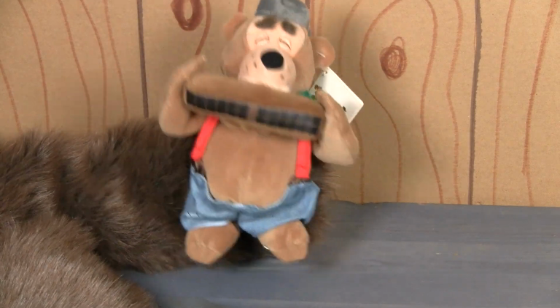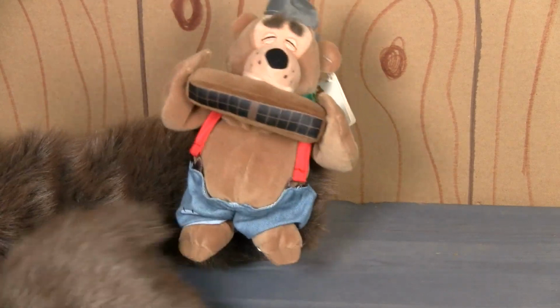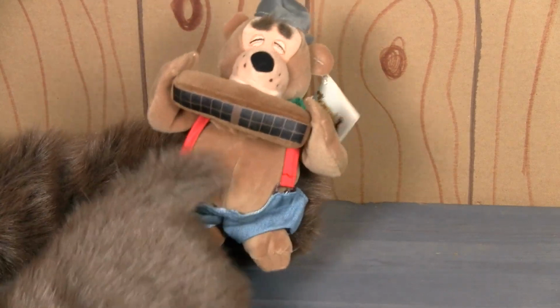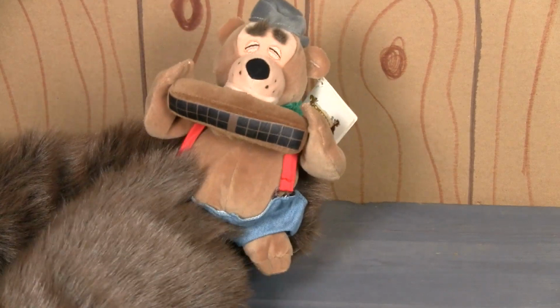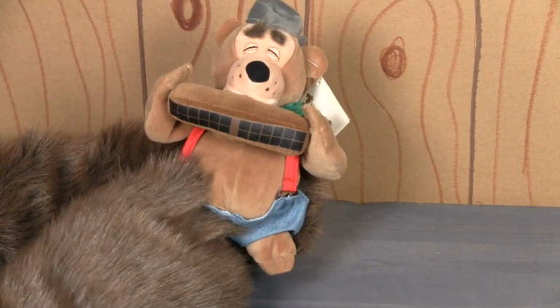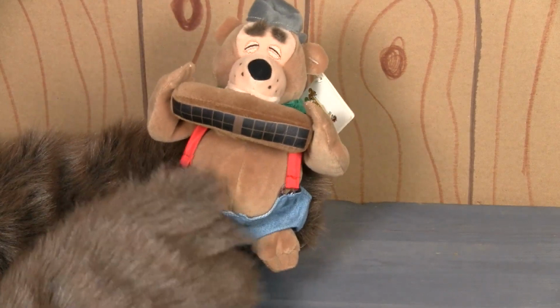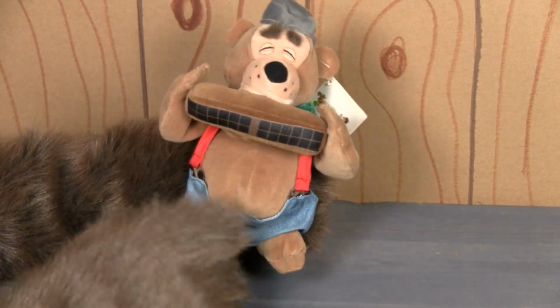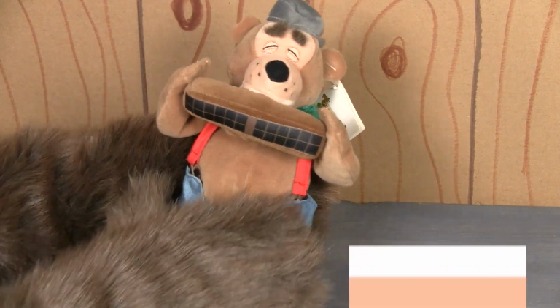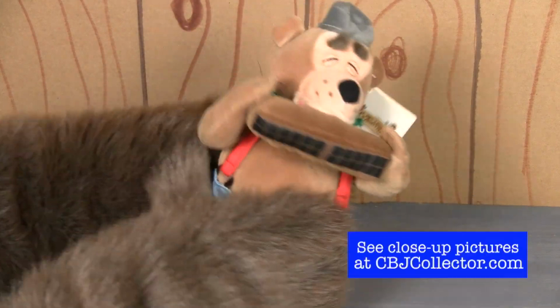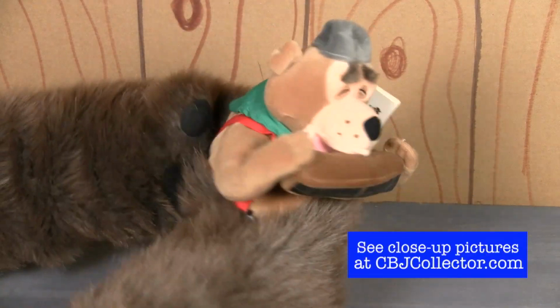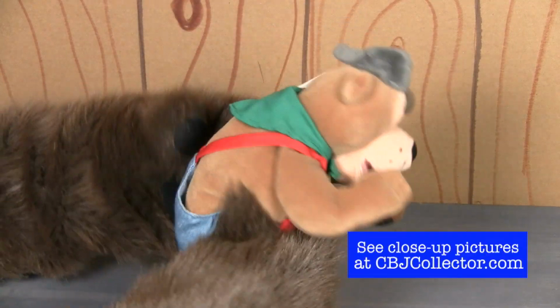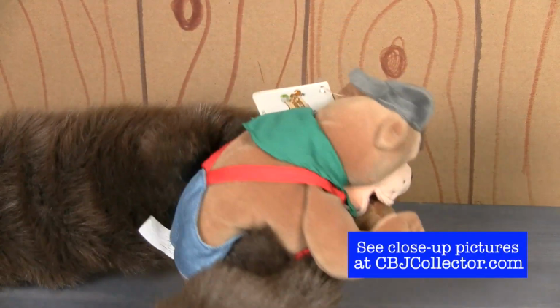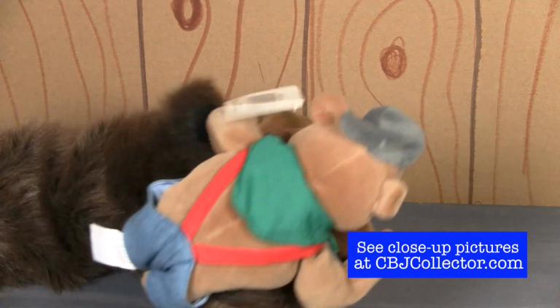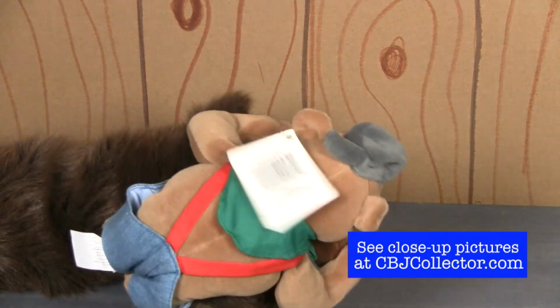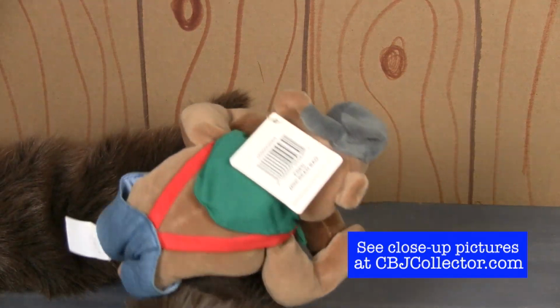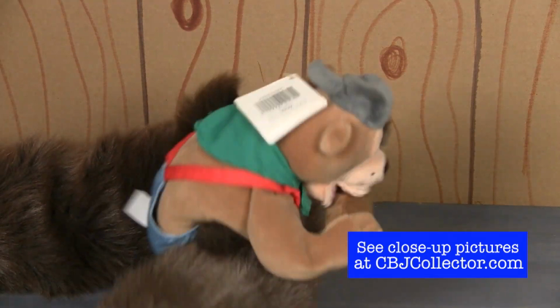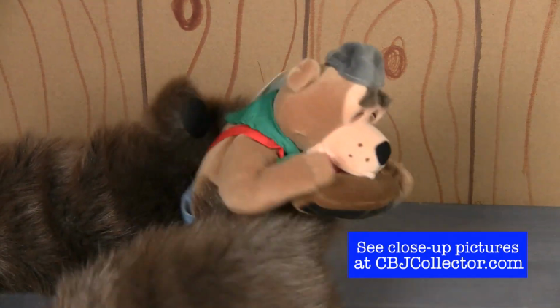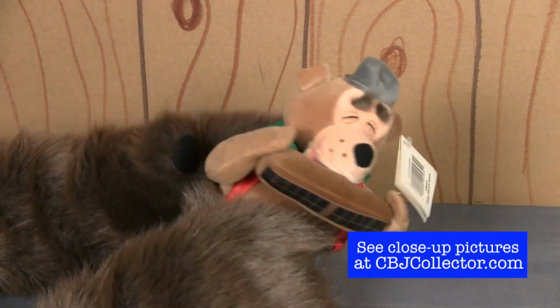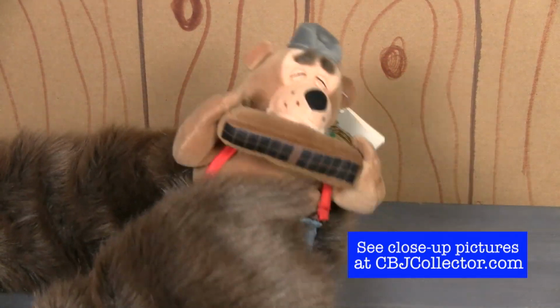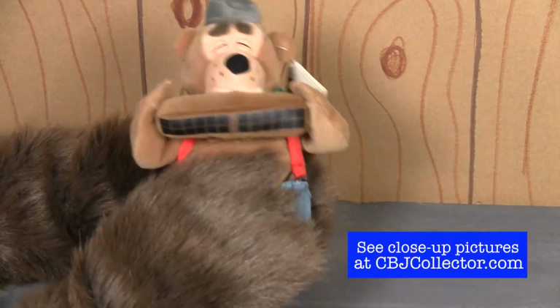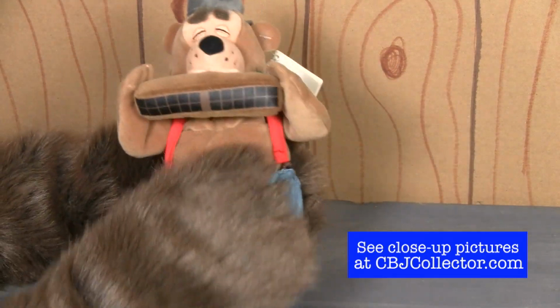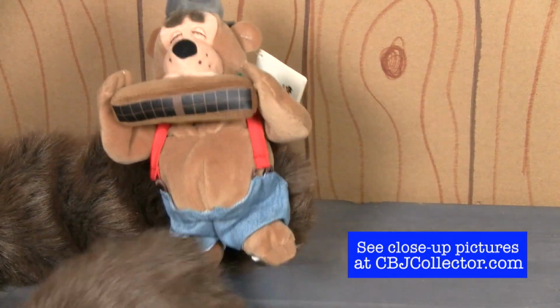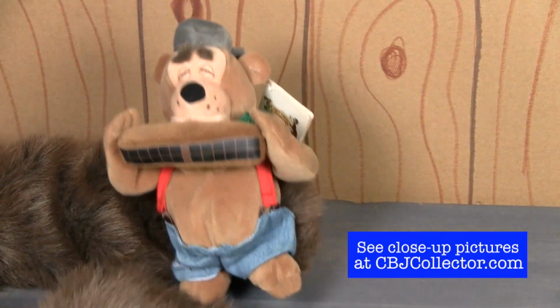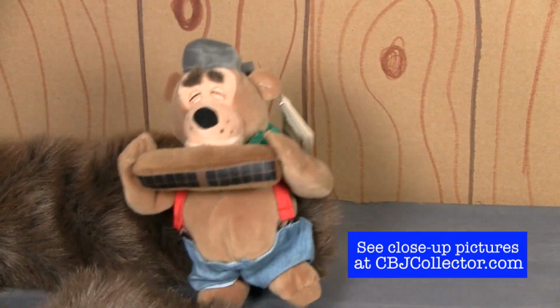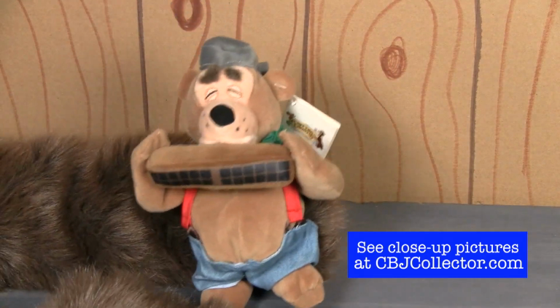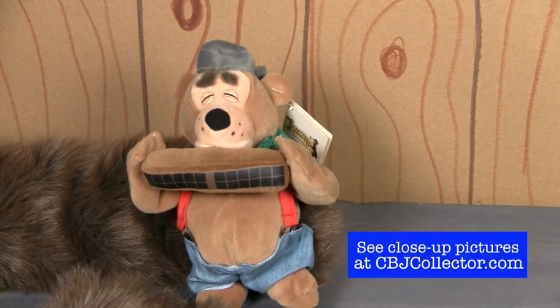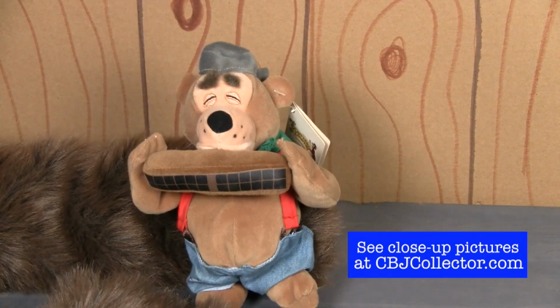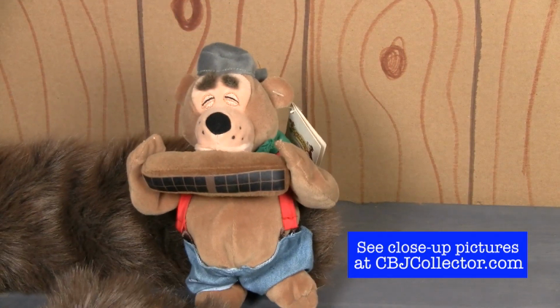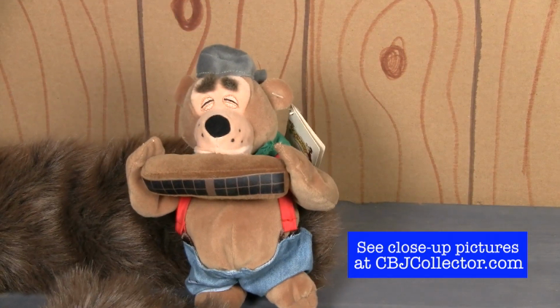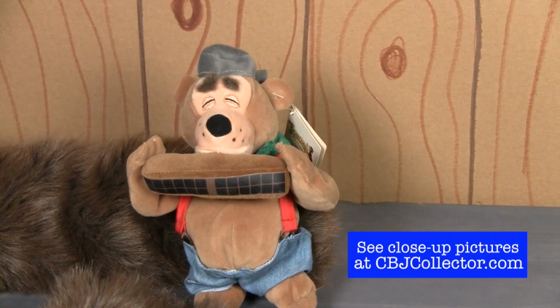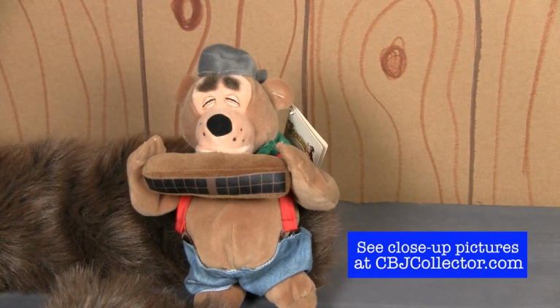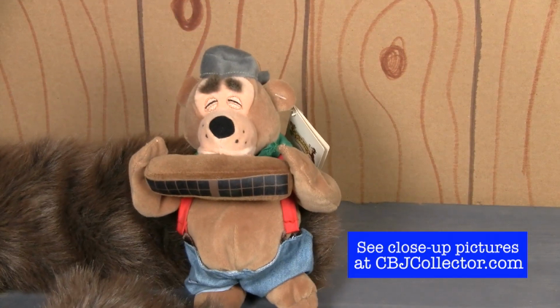I kind of like how they got his big baggy pants and his suspenders — it's a lot of fun.